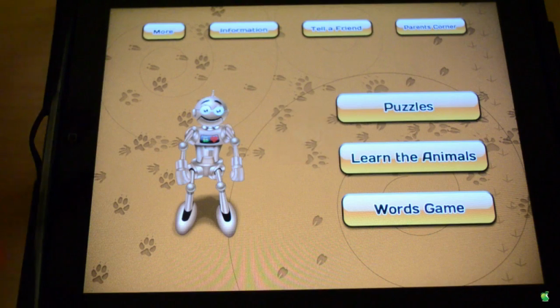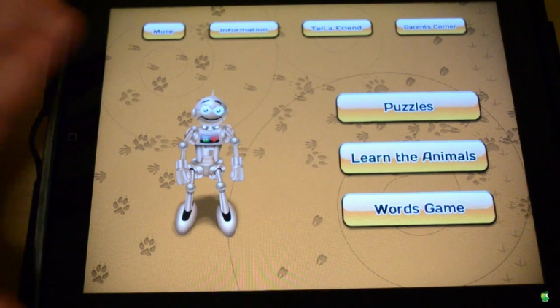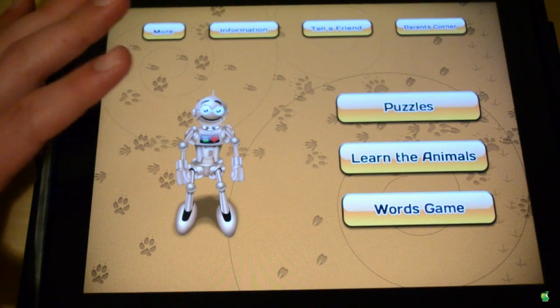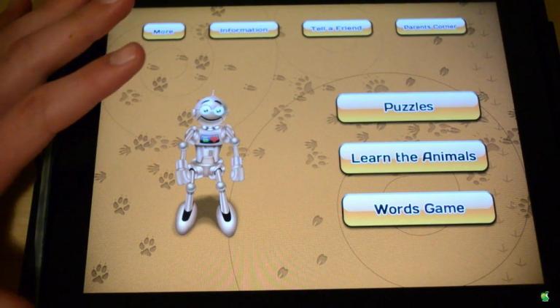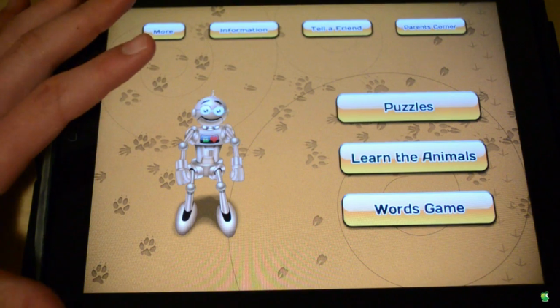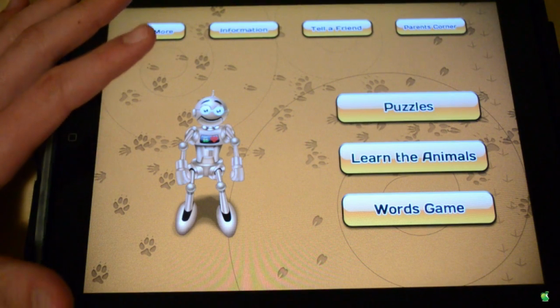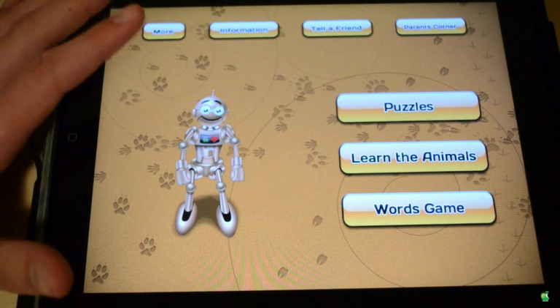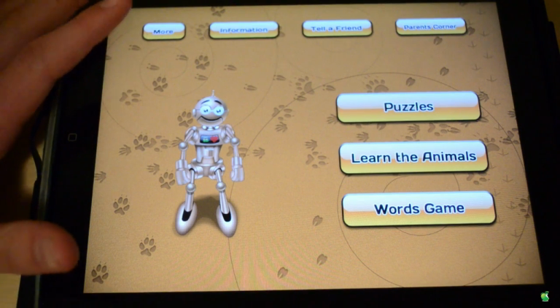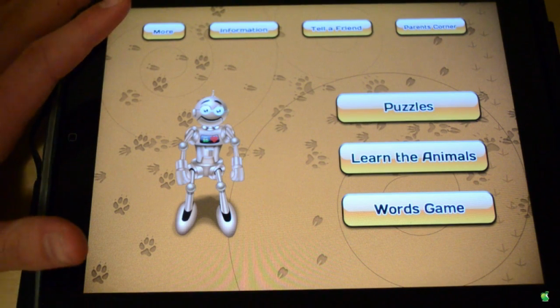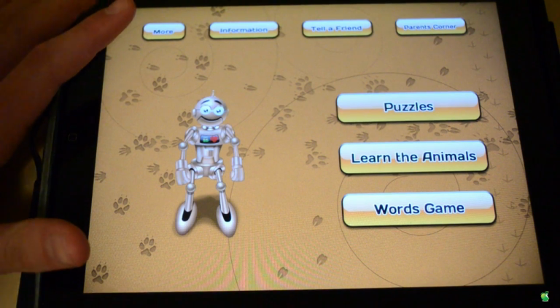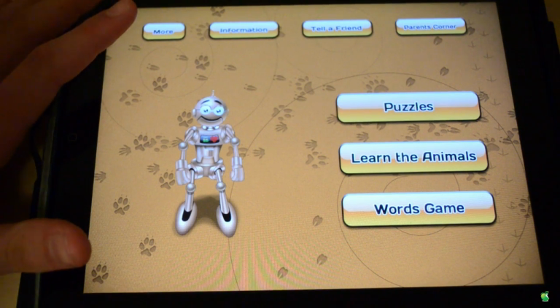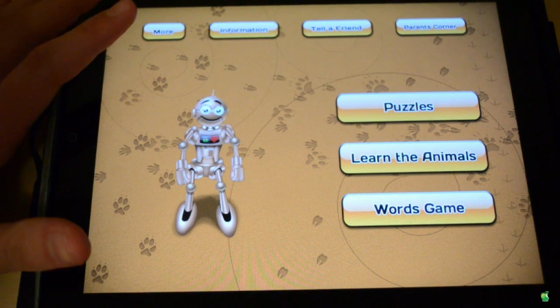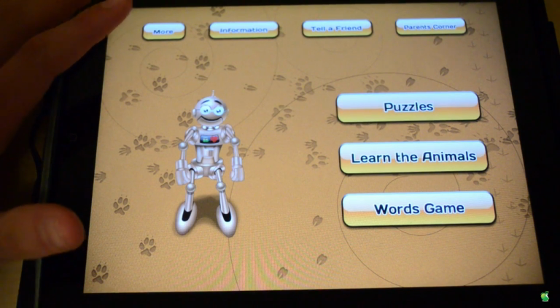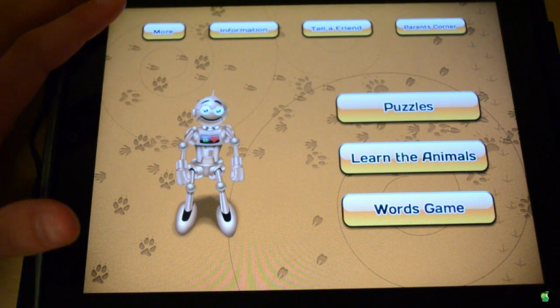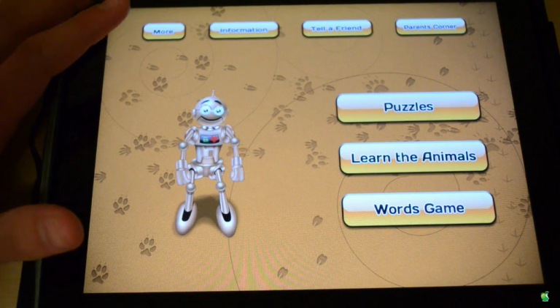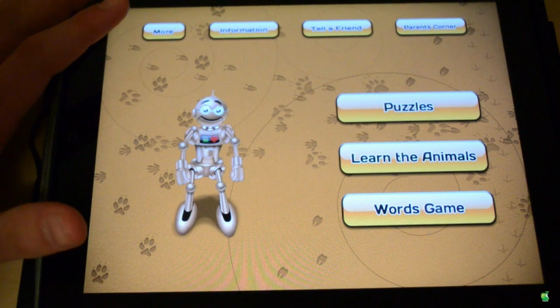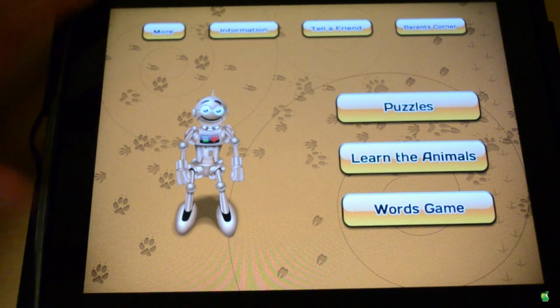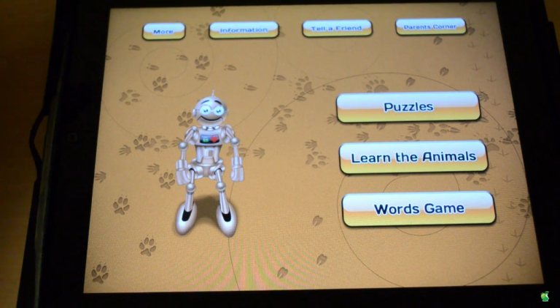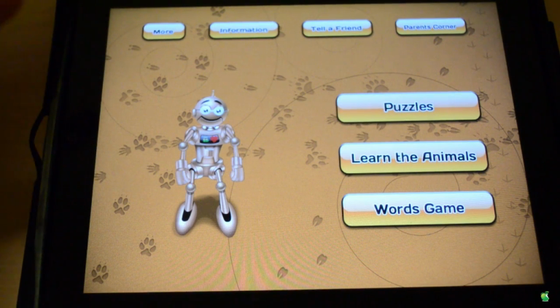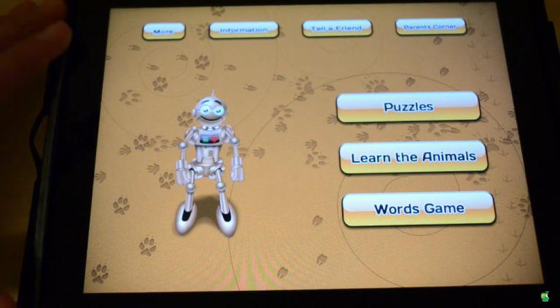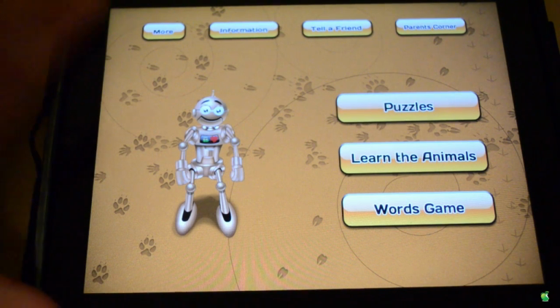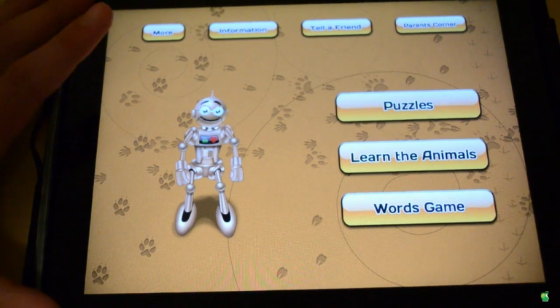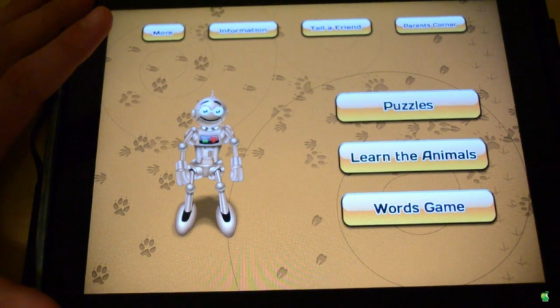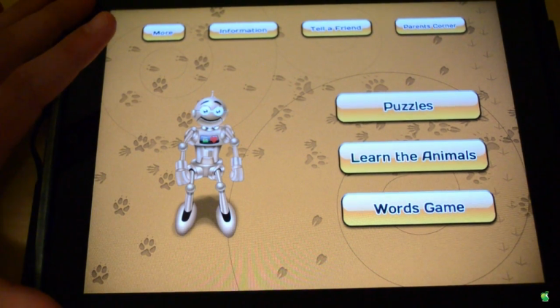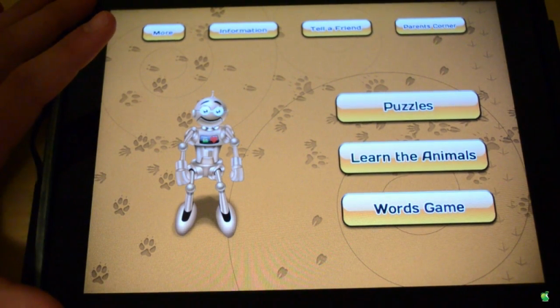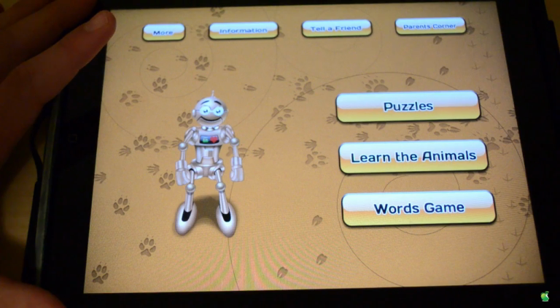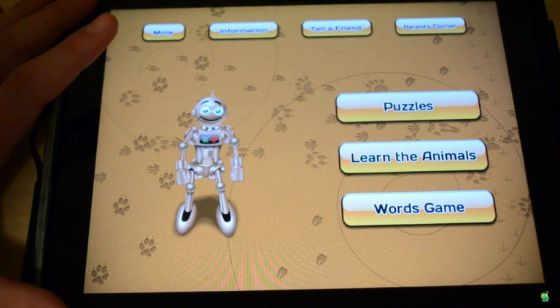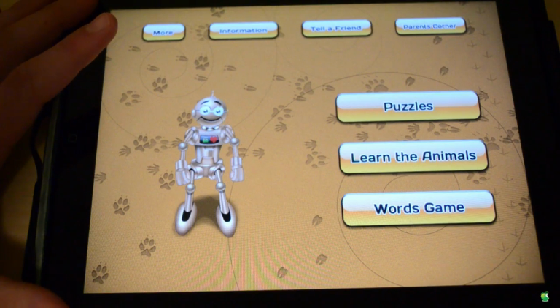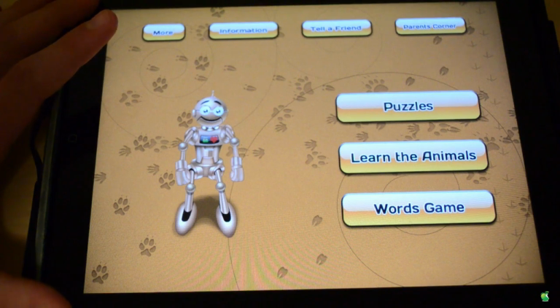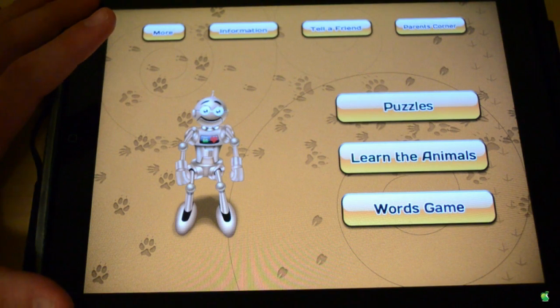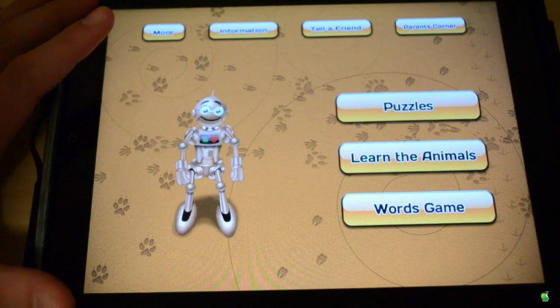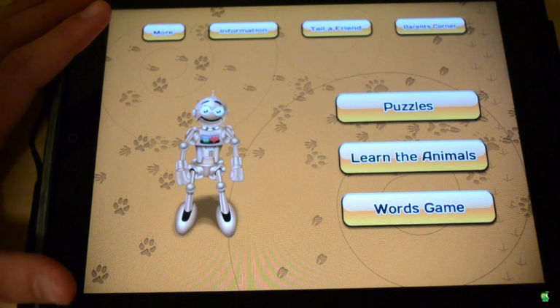Hey guys, what's up? It's Samir Ani from EatApple News. On this video, I'm going to be reviewing puzzle games. So, let's get to it.